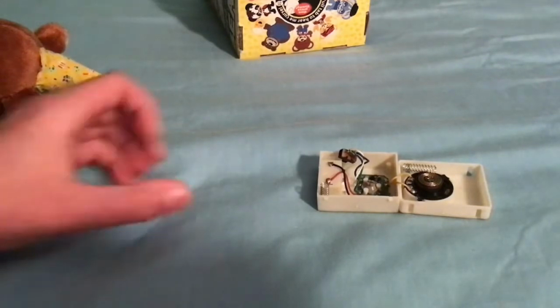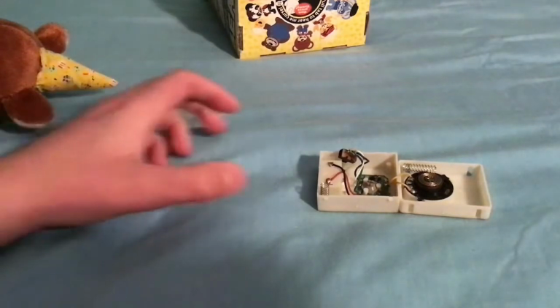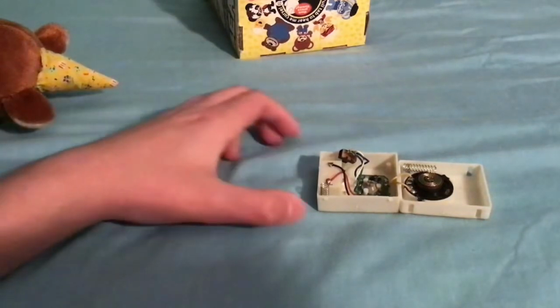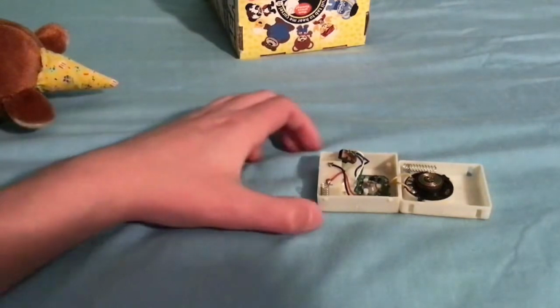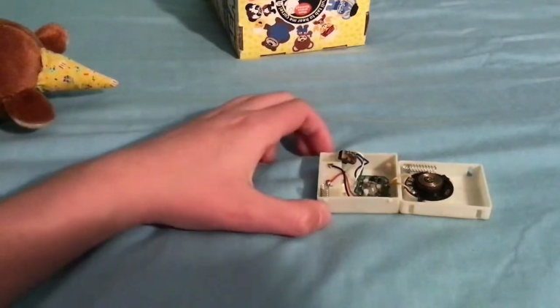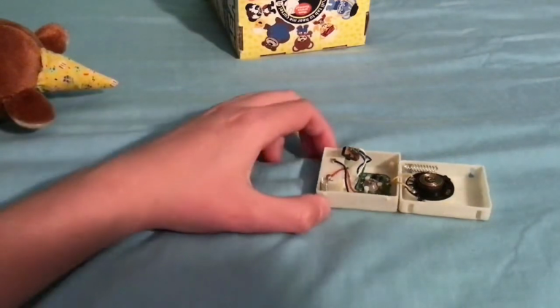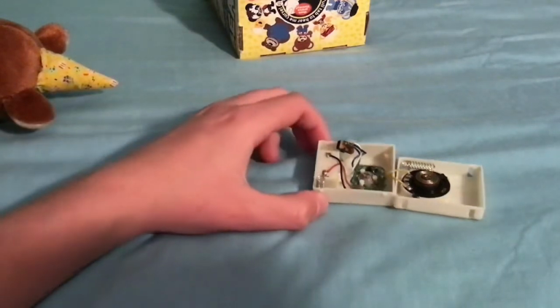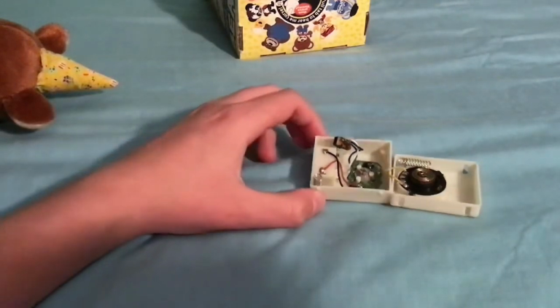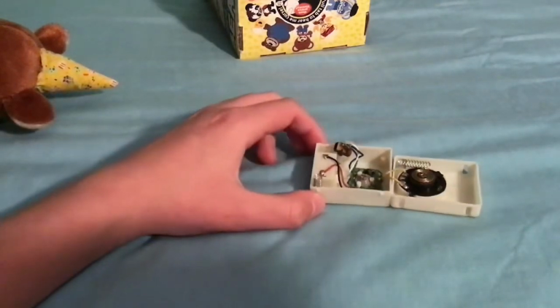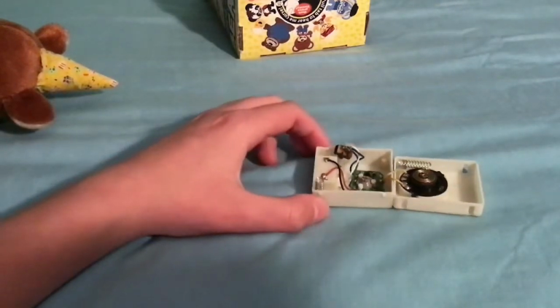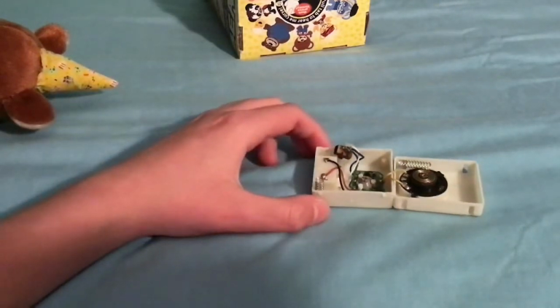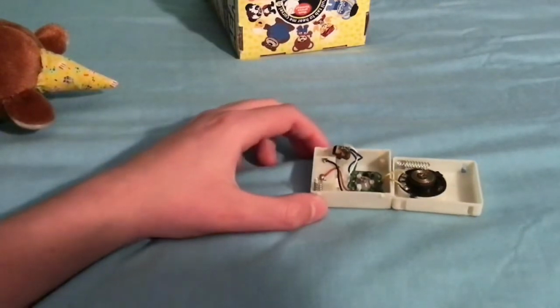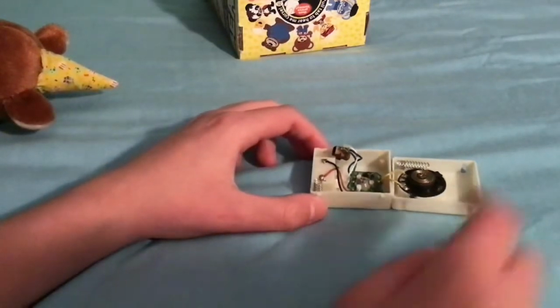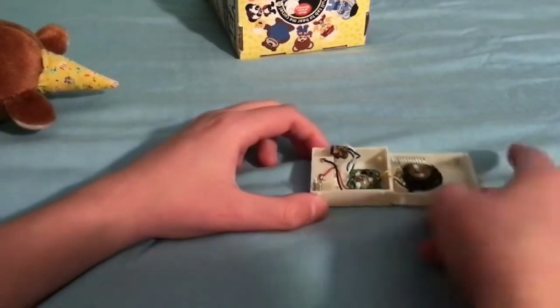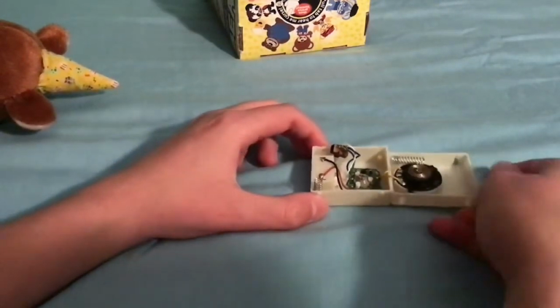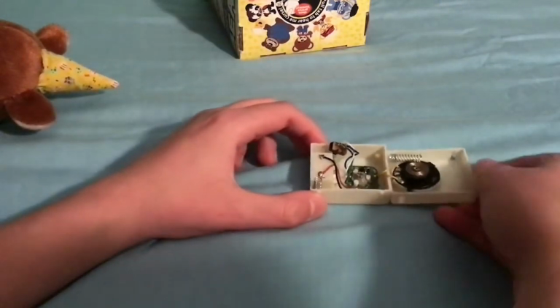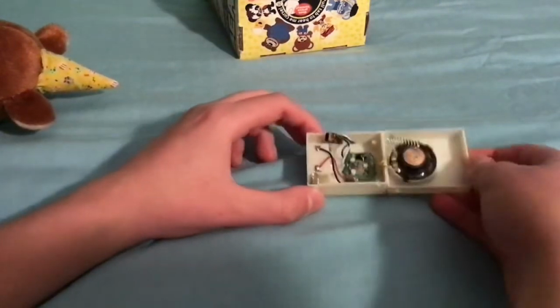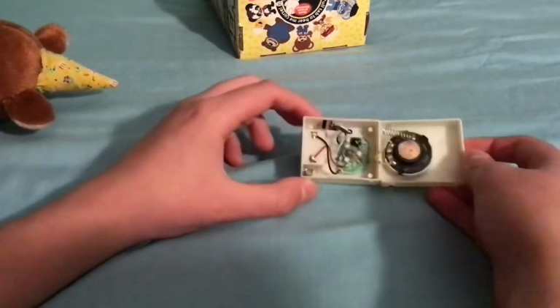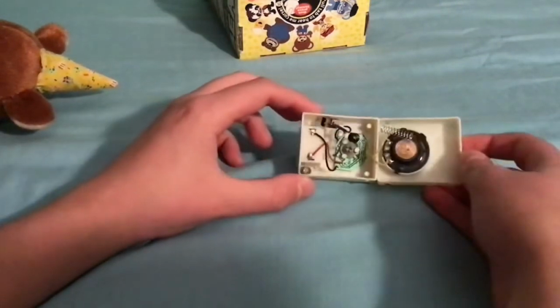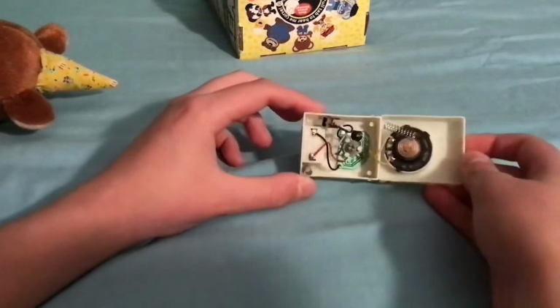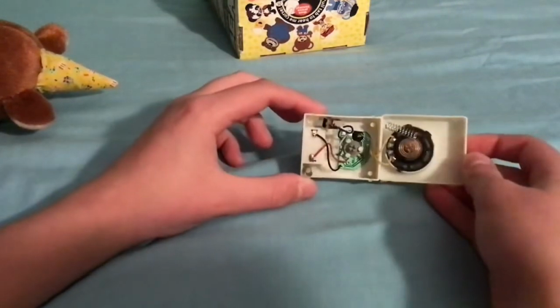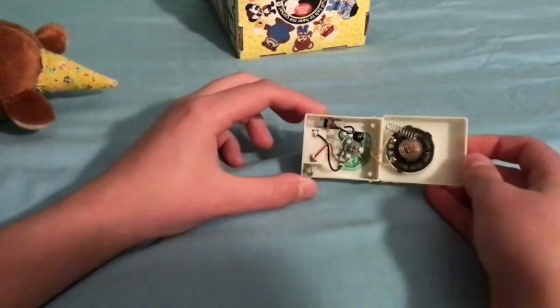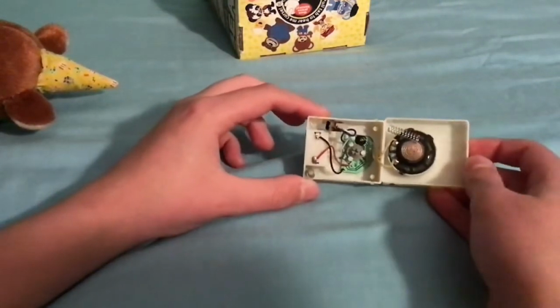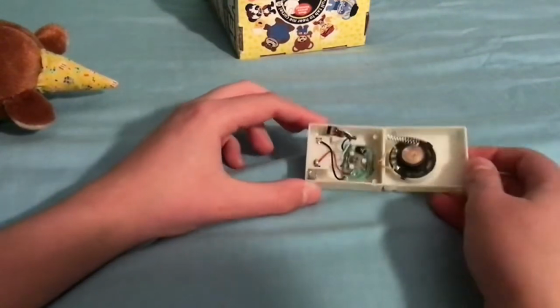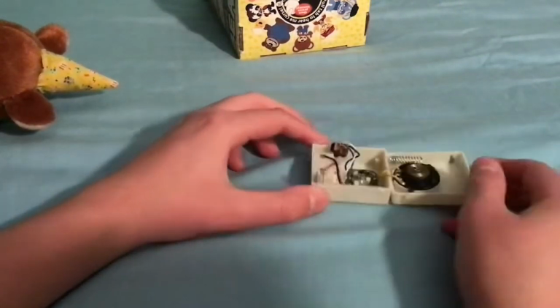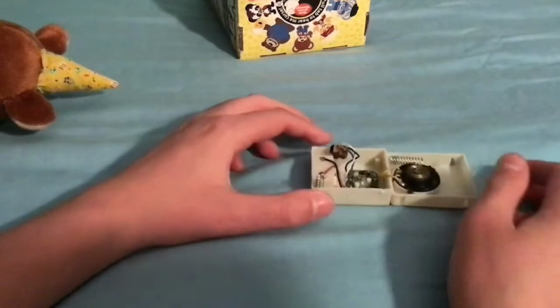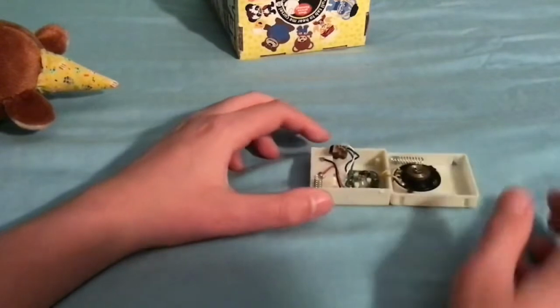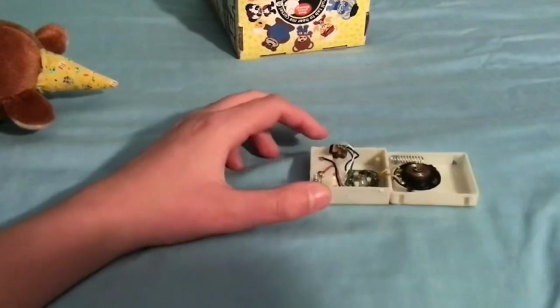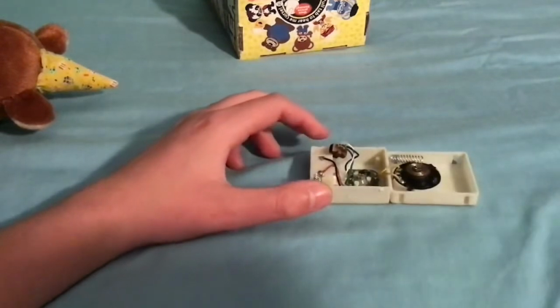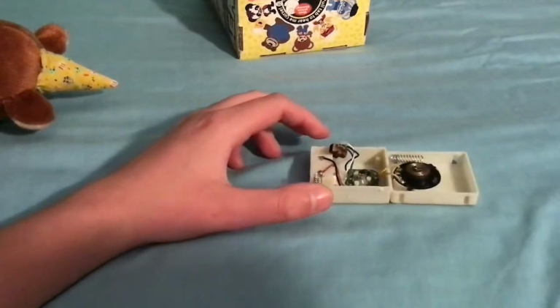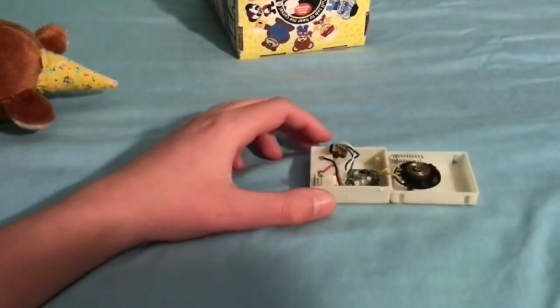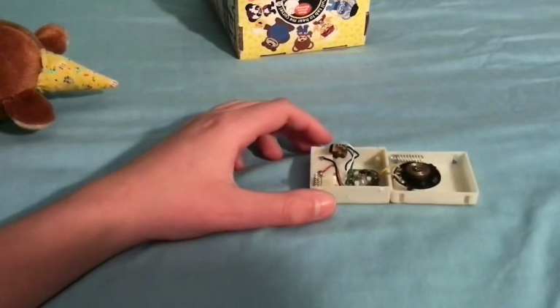This is basically what the inside of a Swear Bear voice box looks like for the Toy Vault ones.